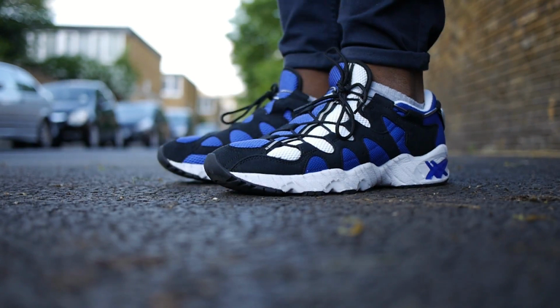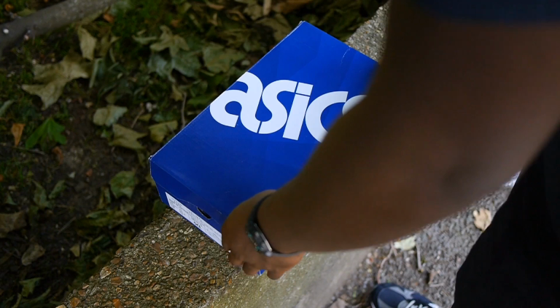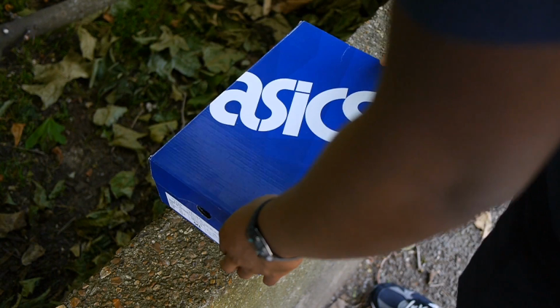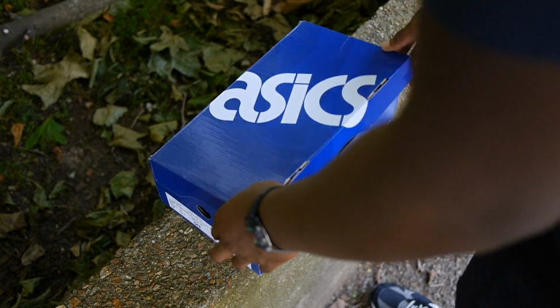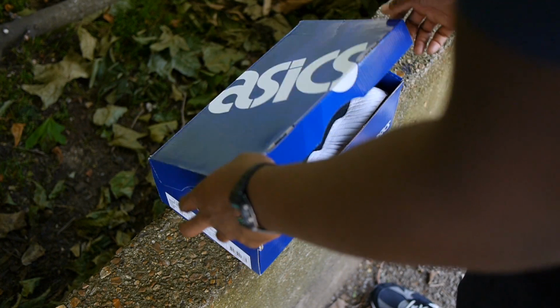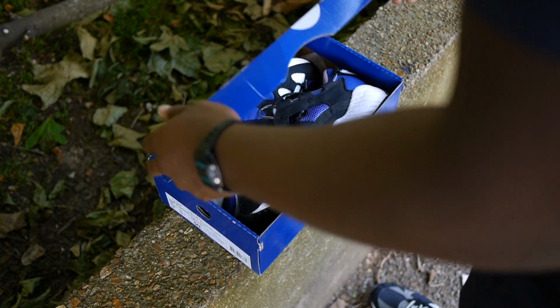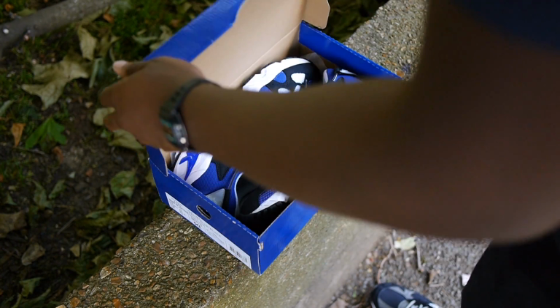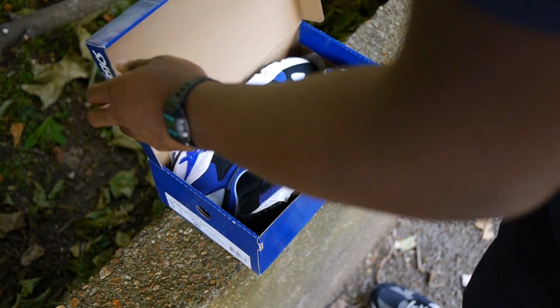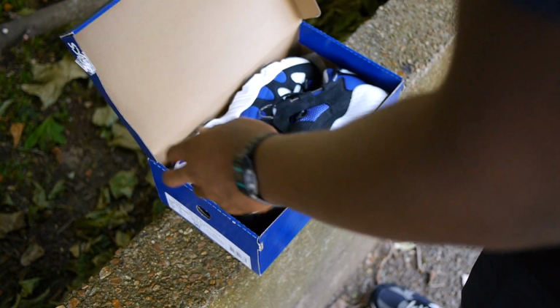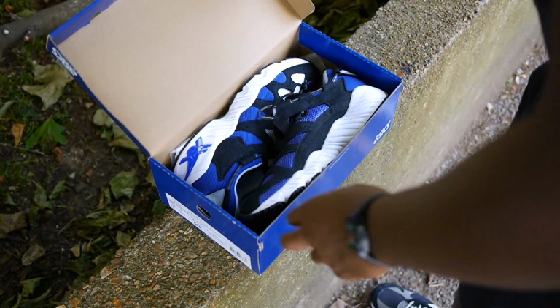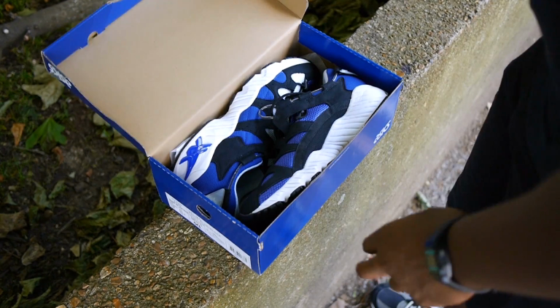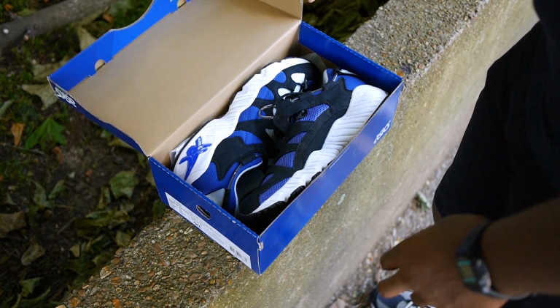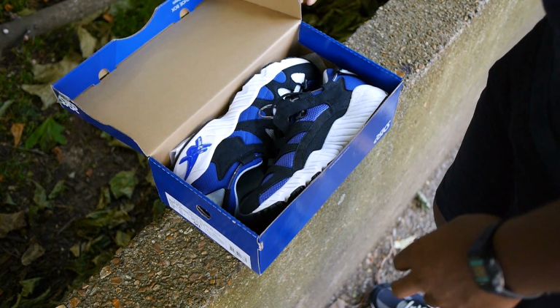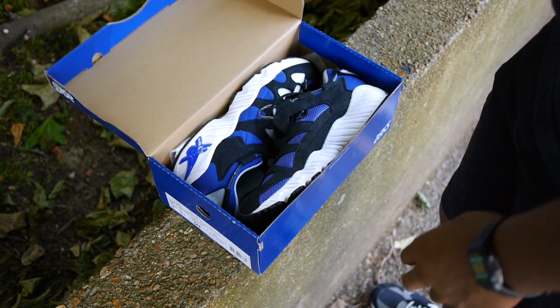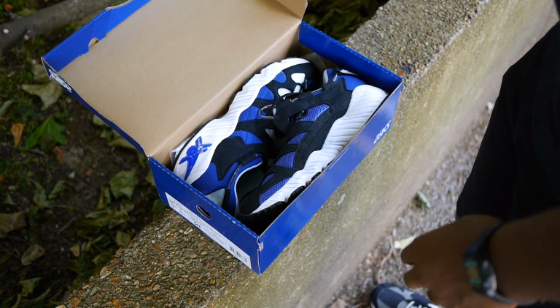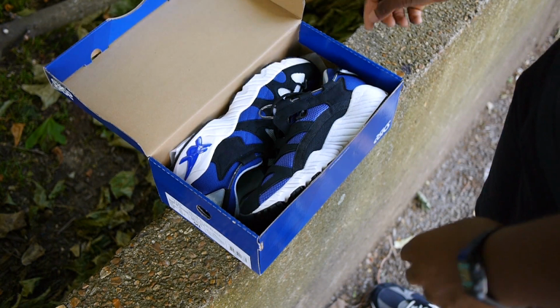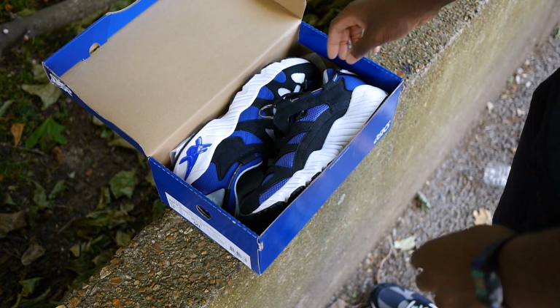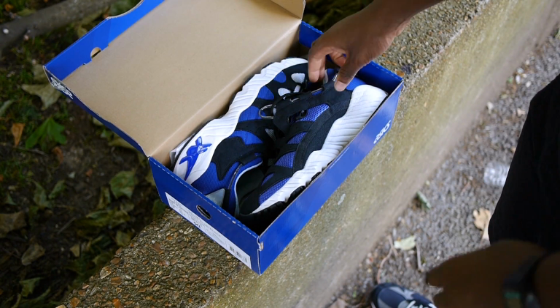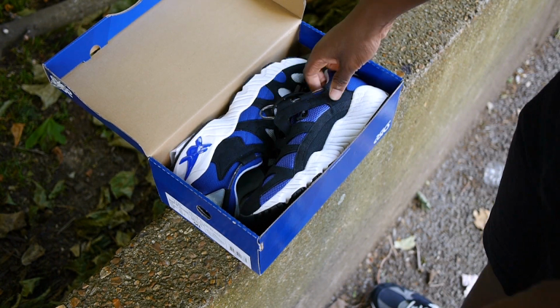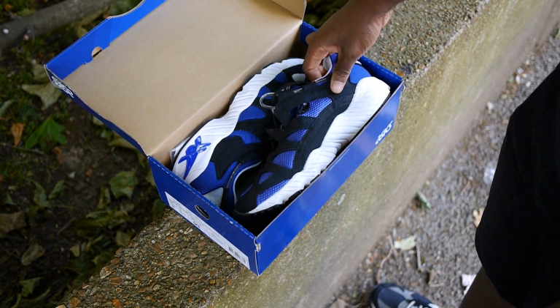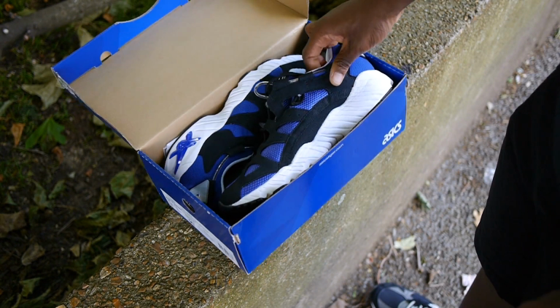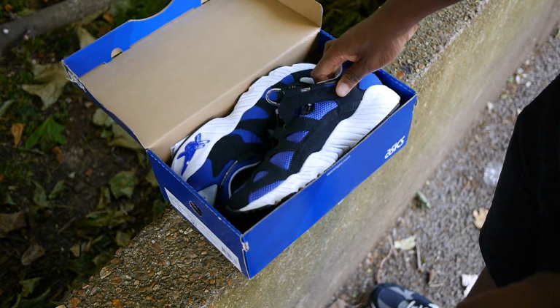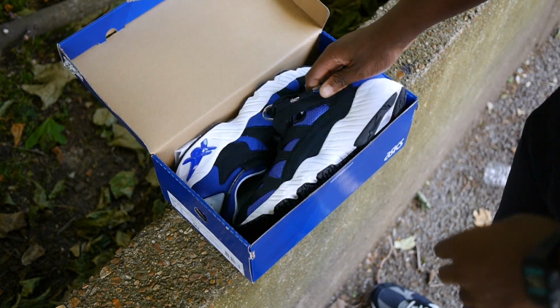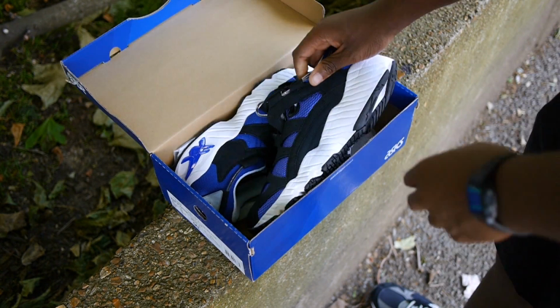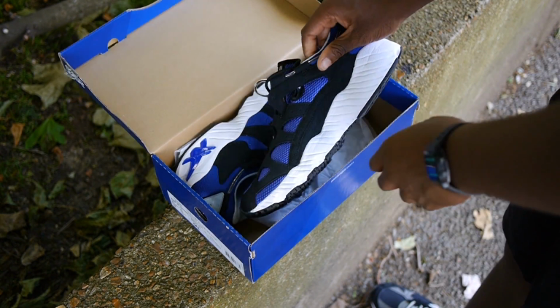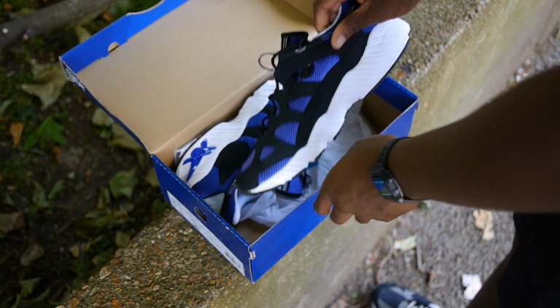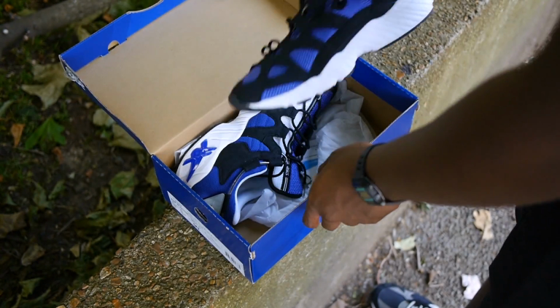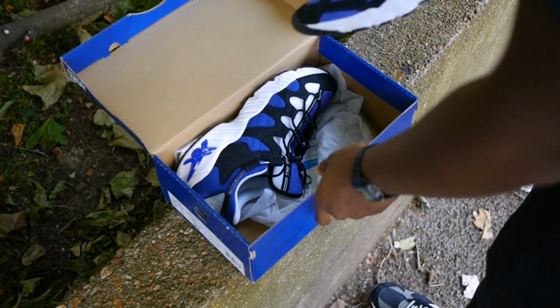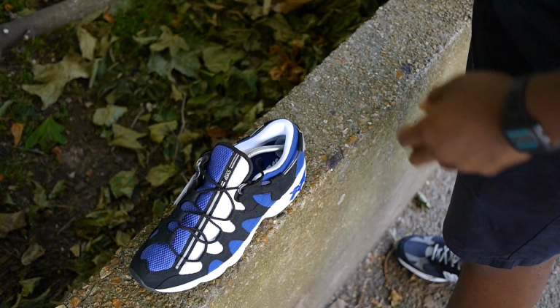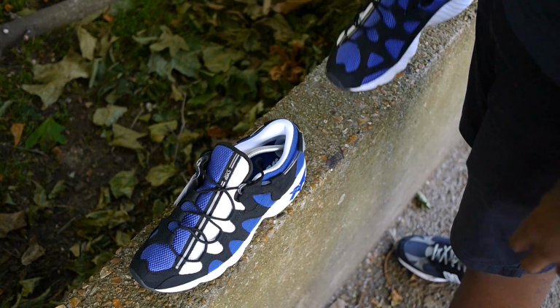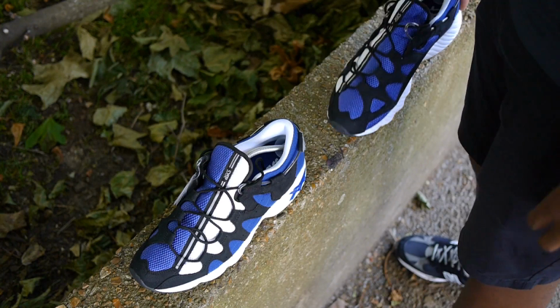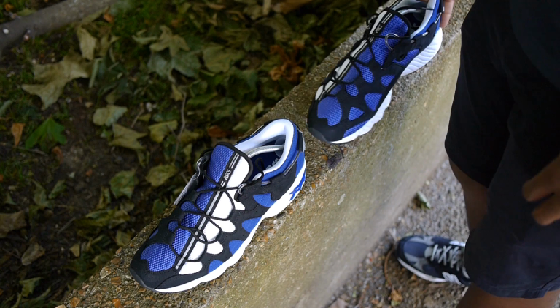I picked these up from Size on Carnaby Street and they came in a classic blue ASICS box. But we're not here for the box — let's get right into the shoes.